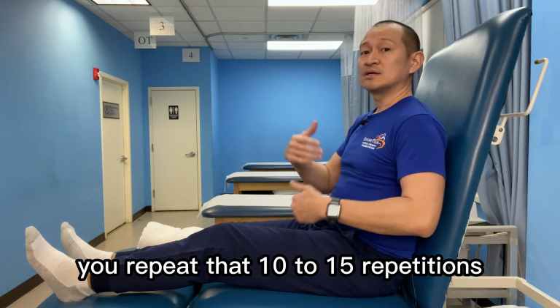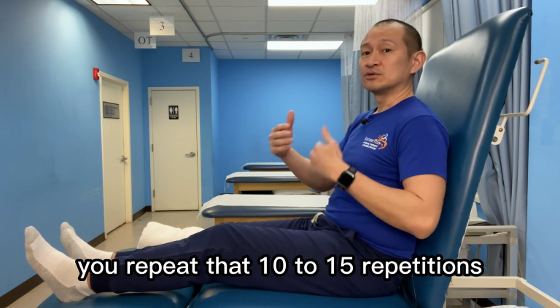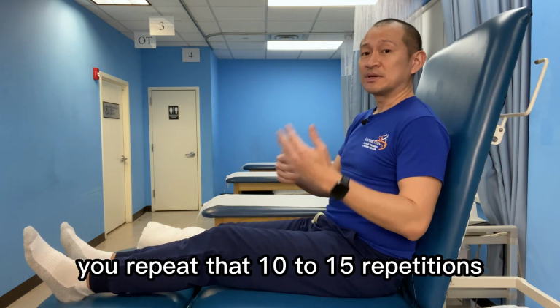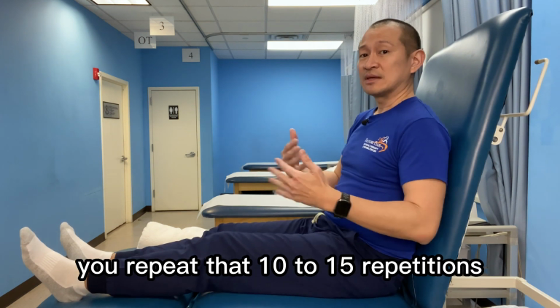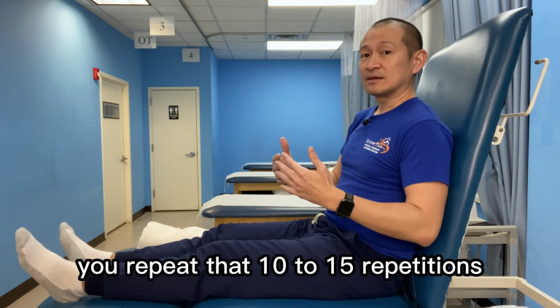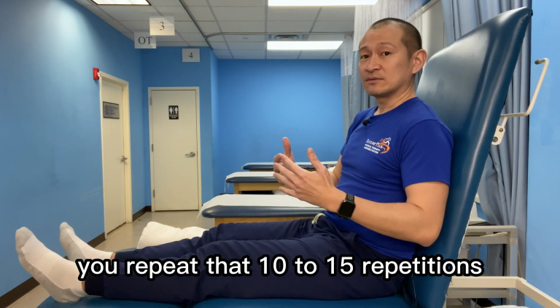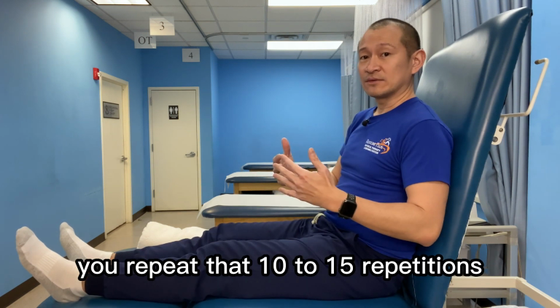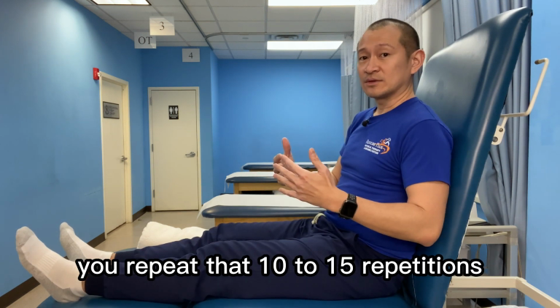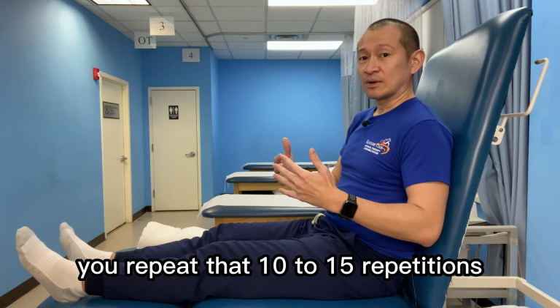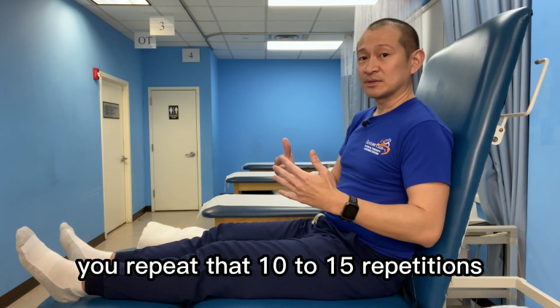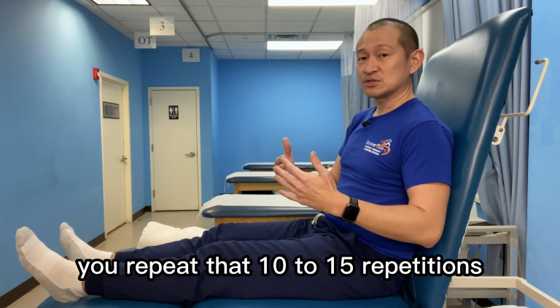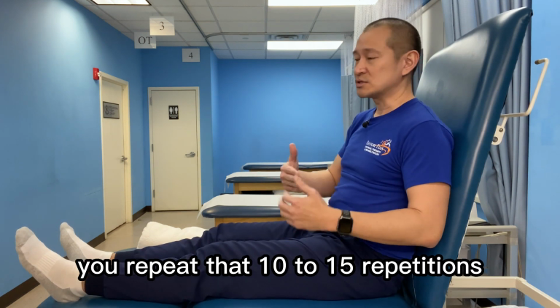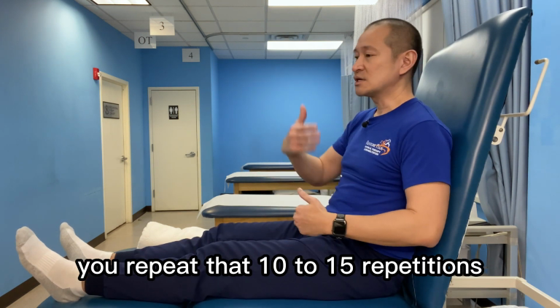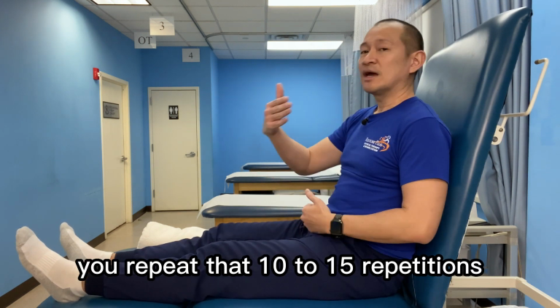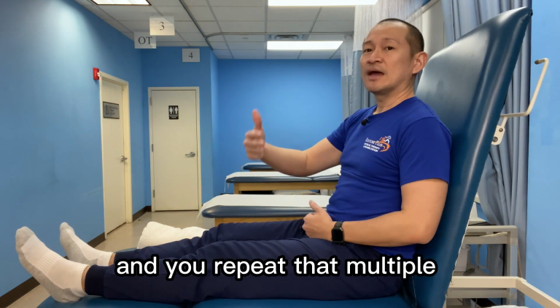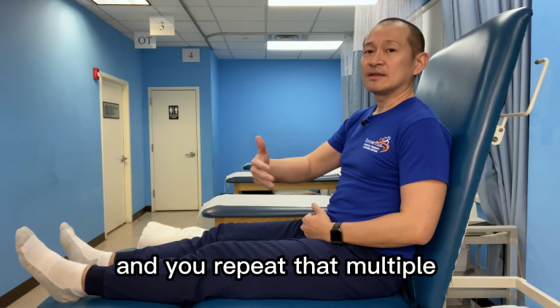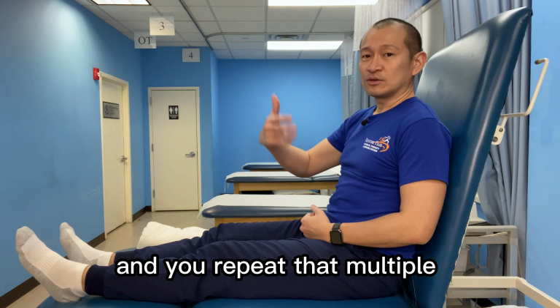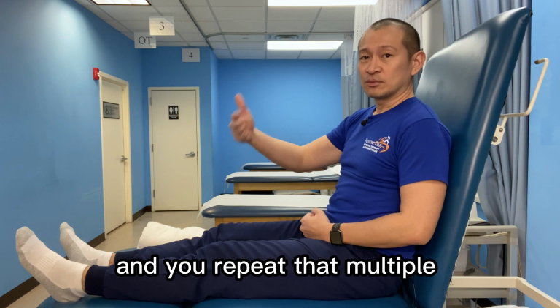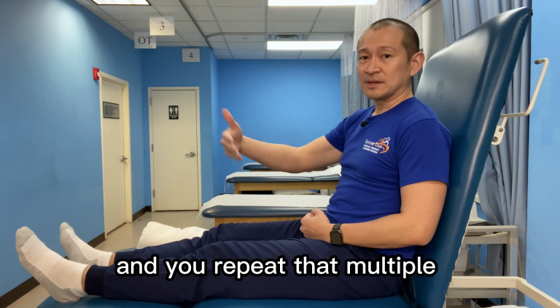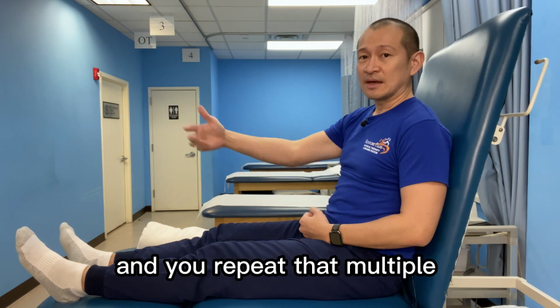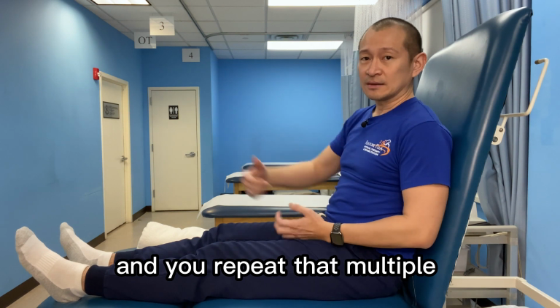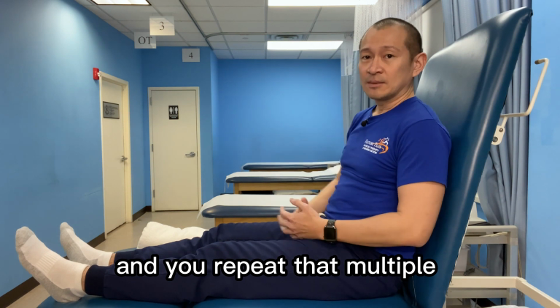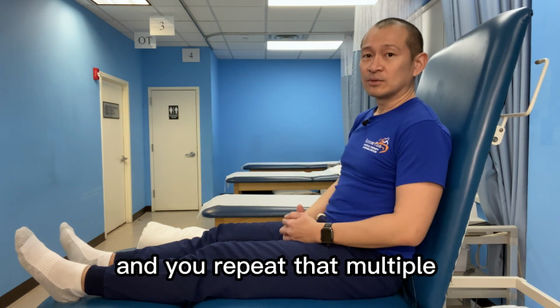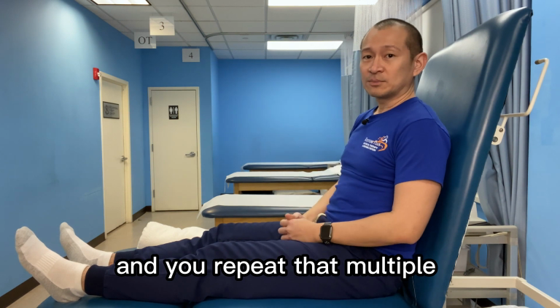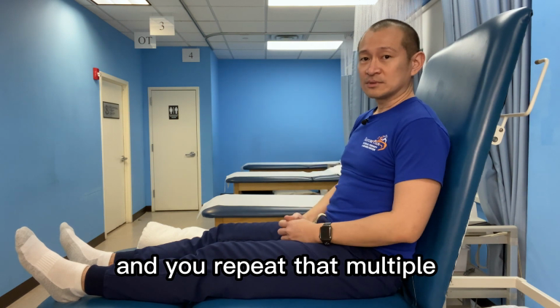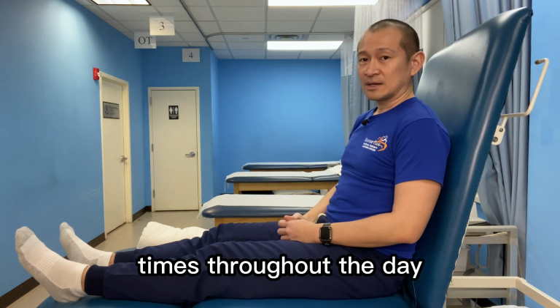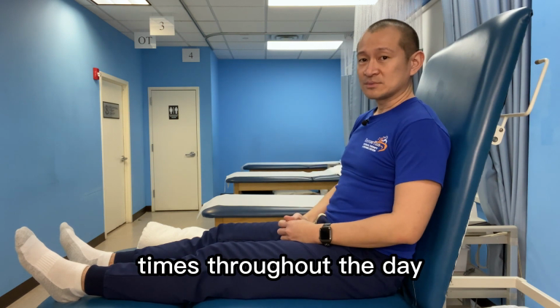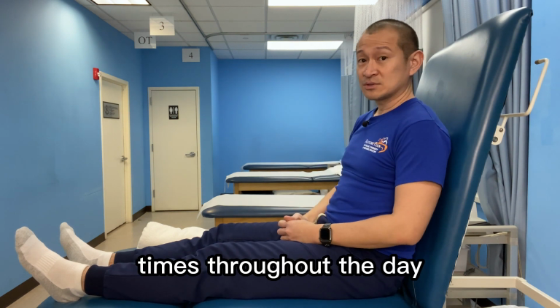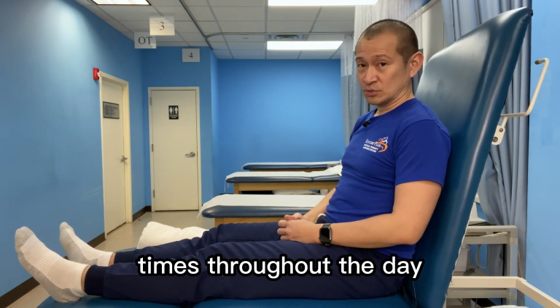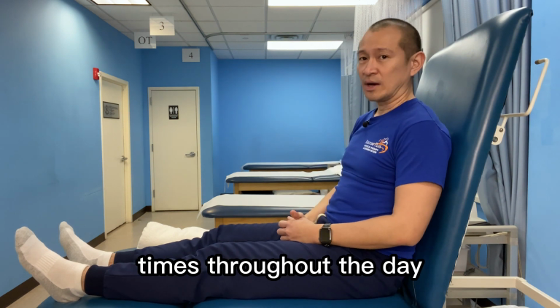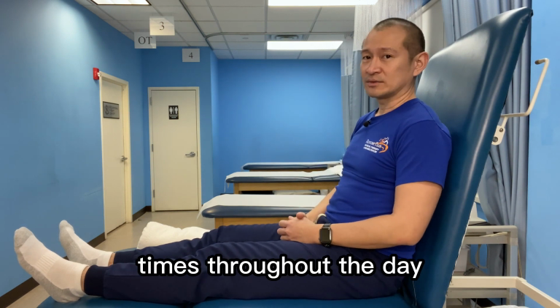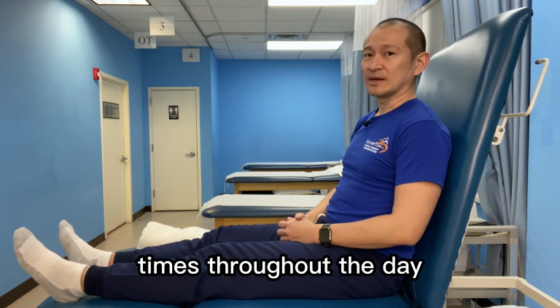Repeat that 10 to 15 repetitions, and repeat that multiple times throughout the day.